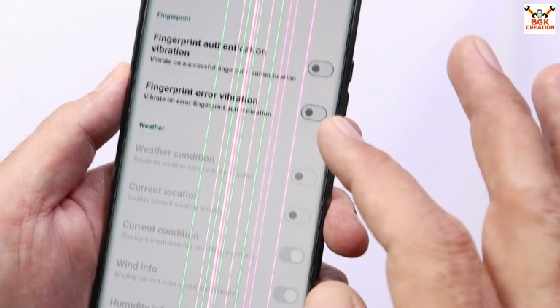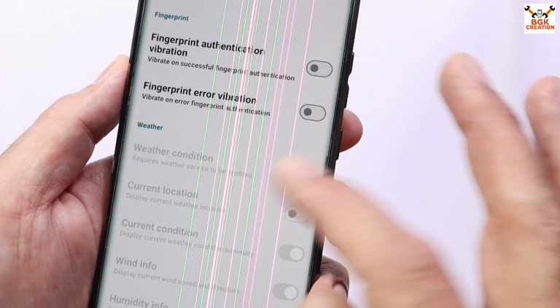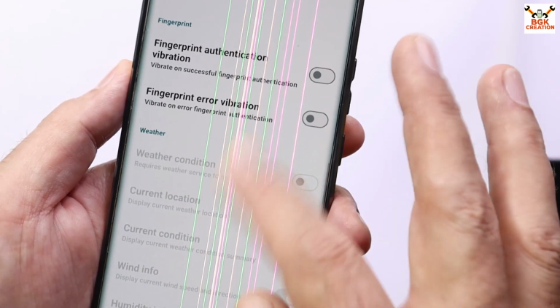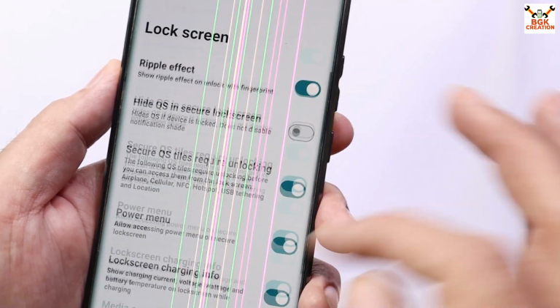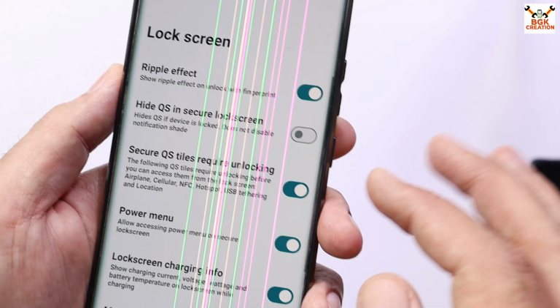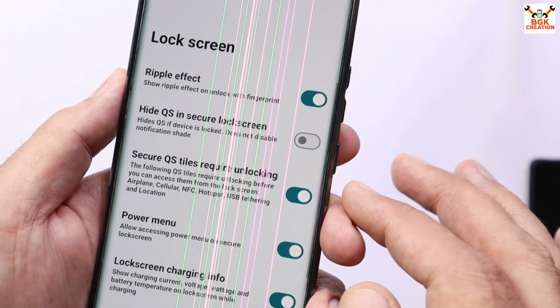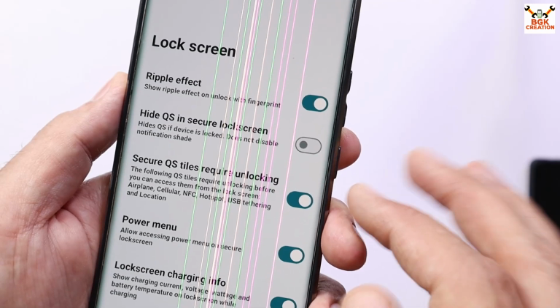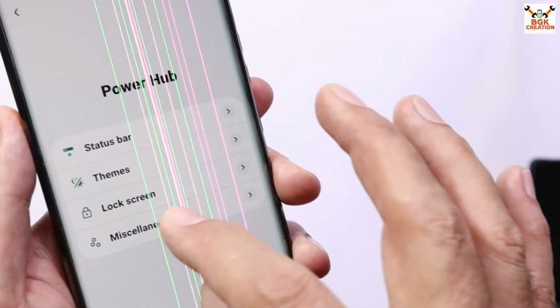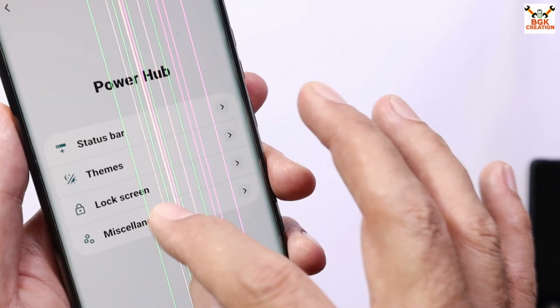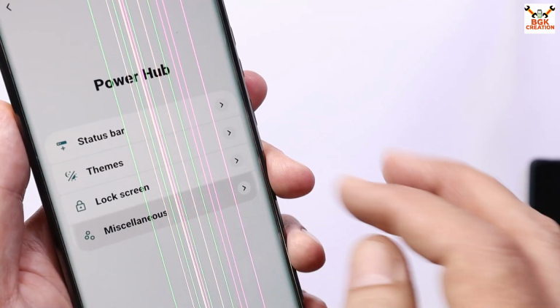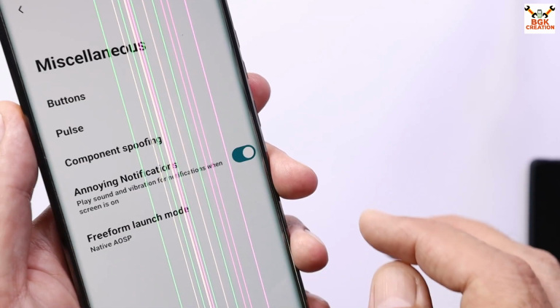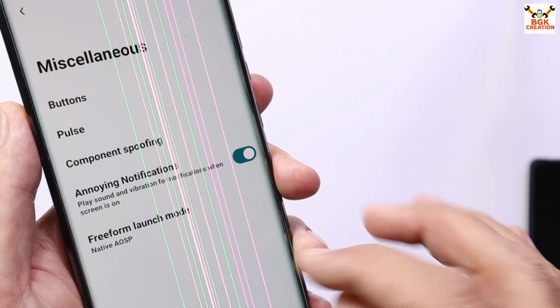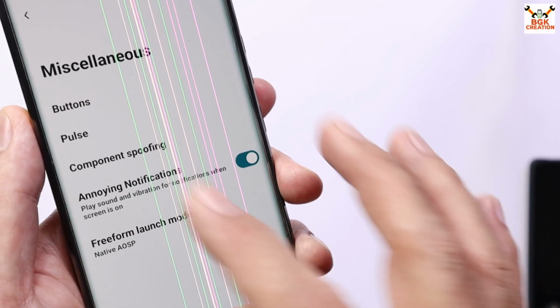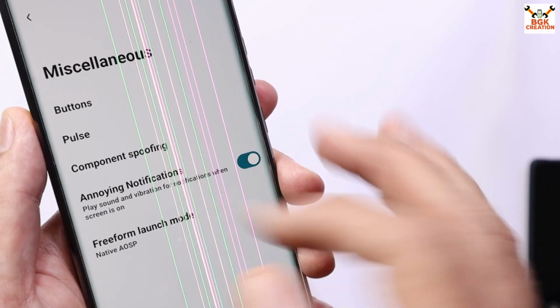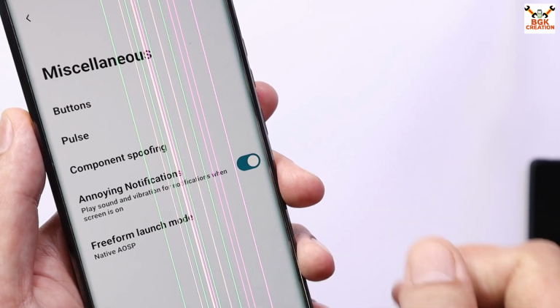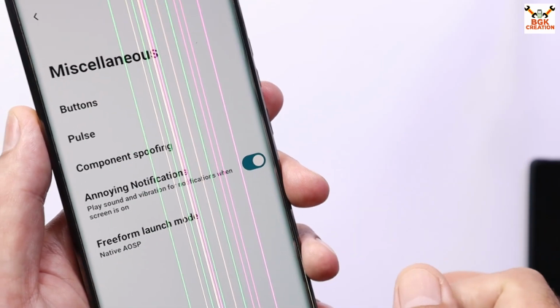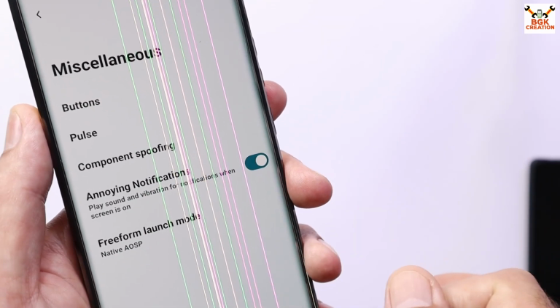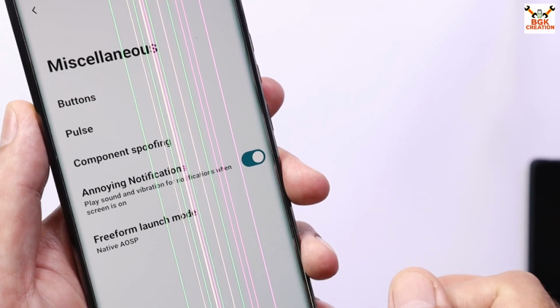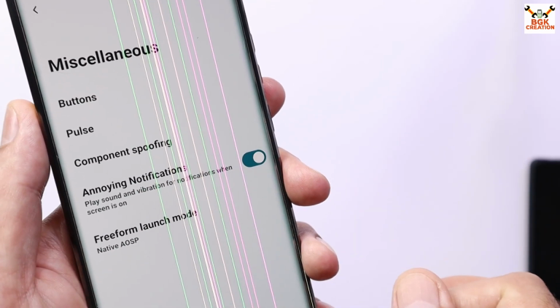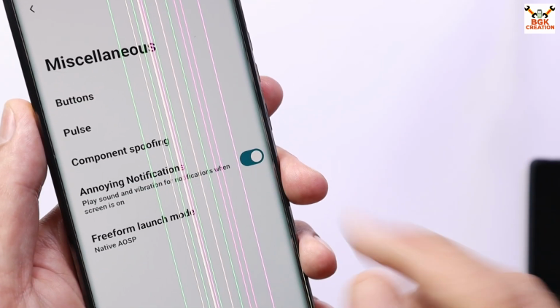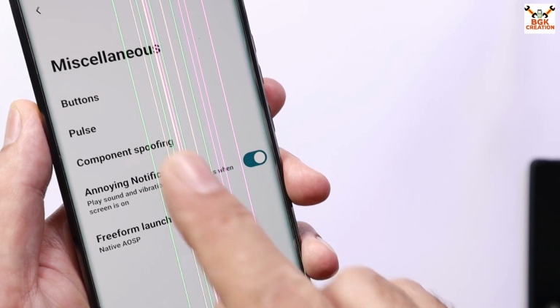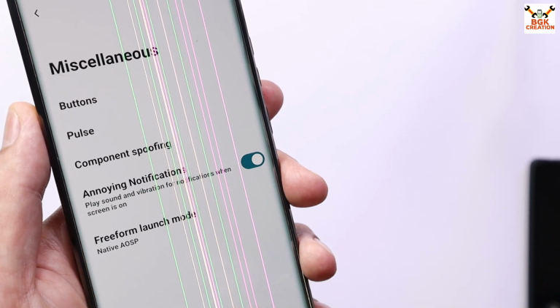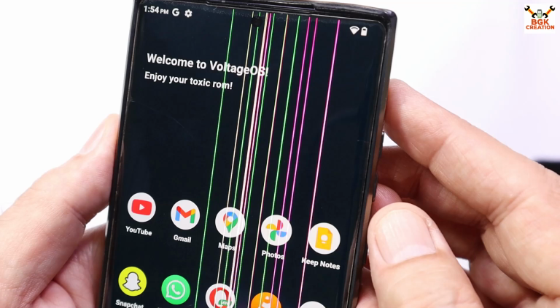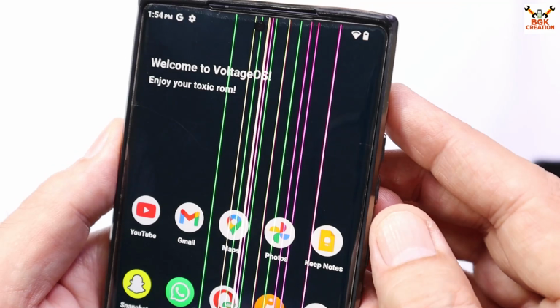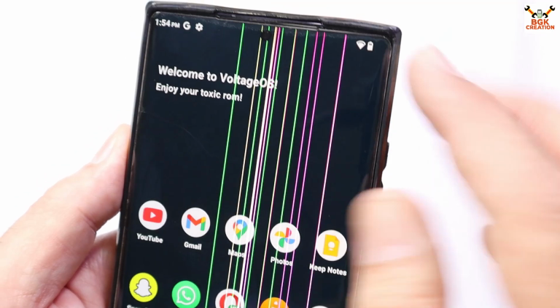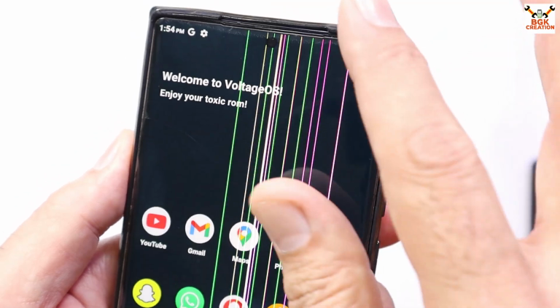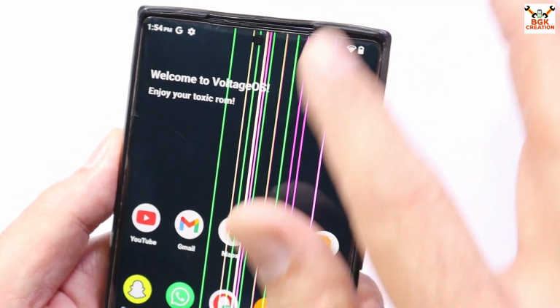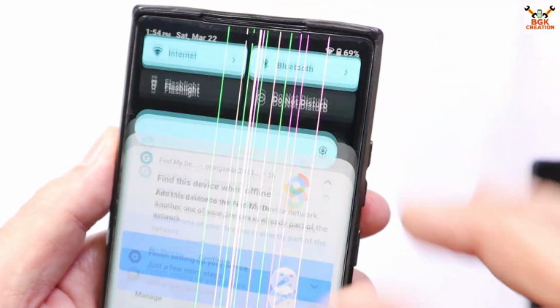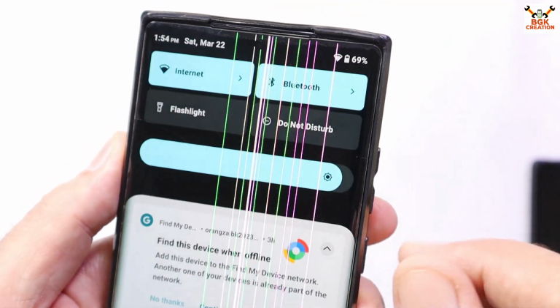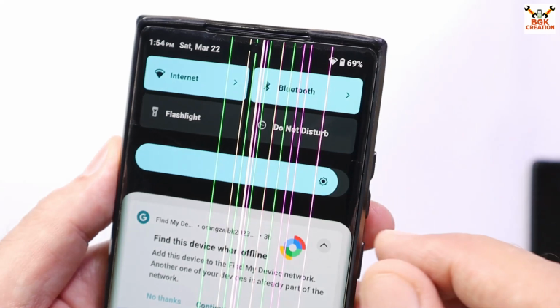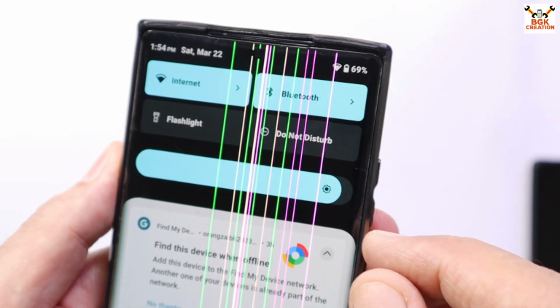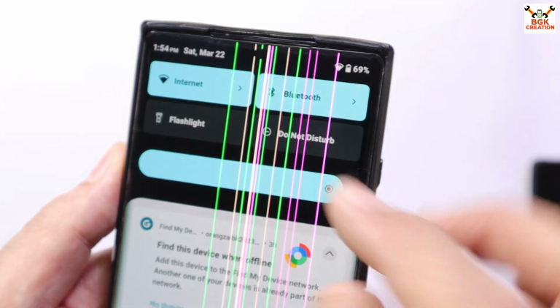We have lock screen options available here as well. Now let's check out the control center.